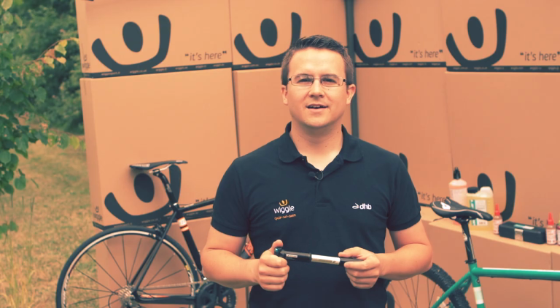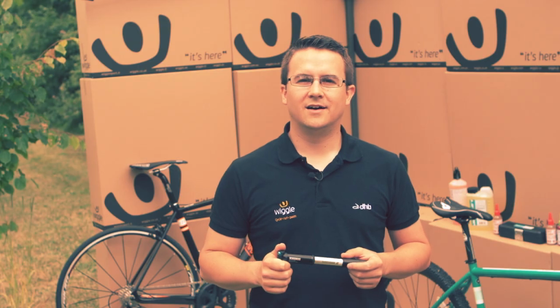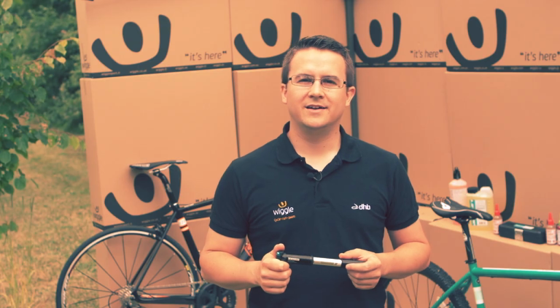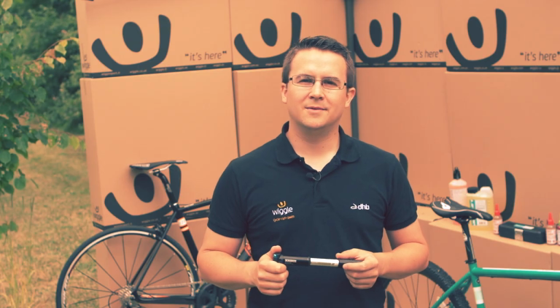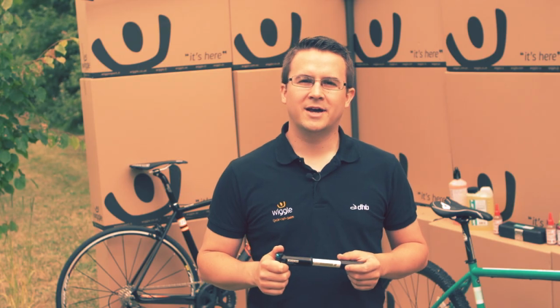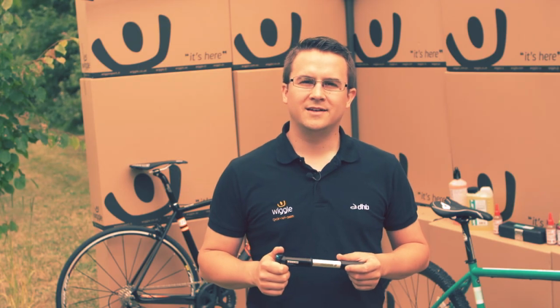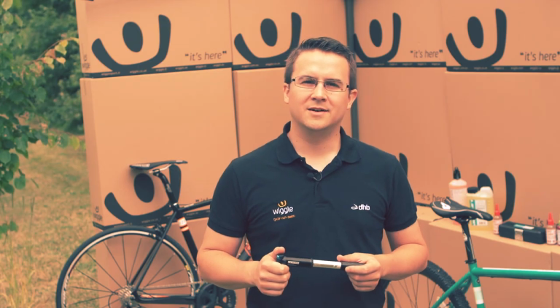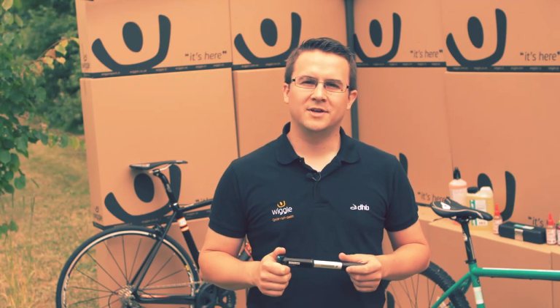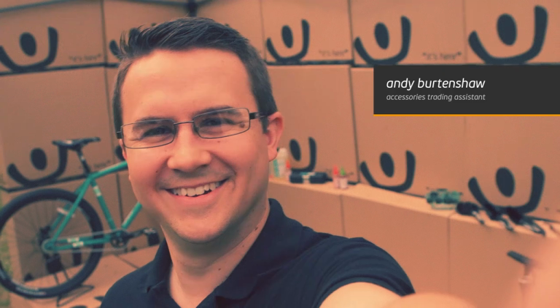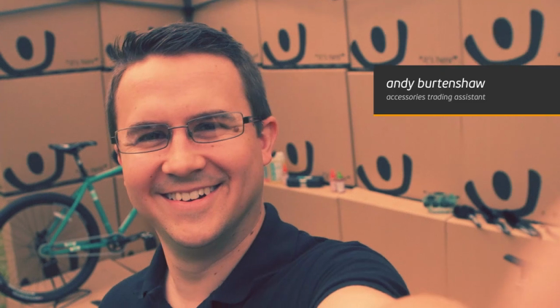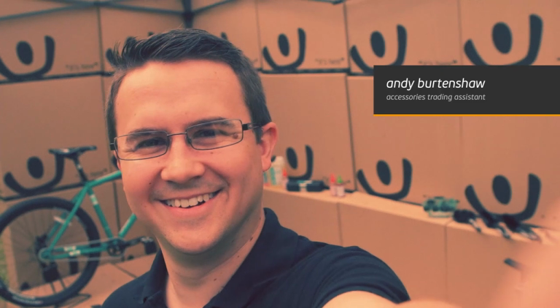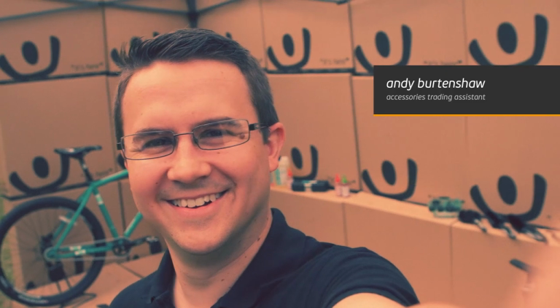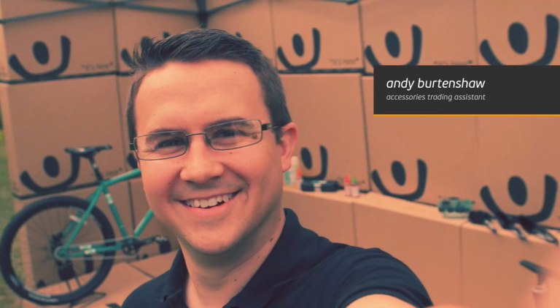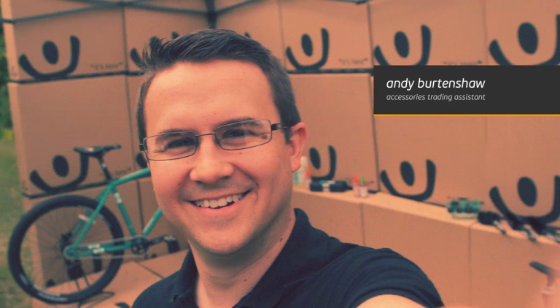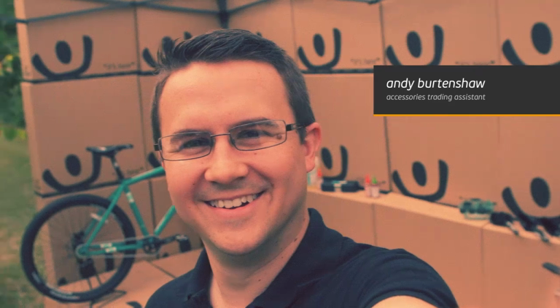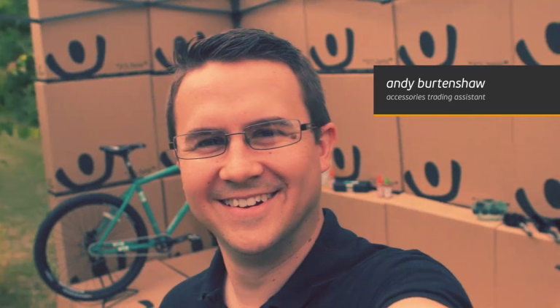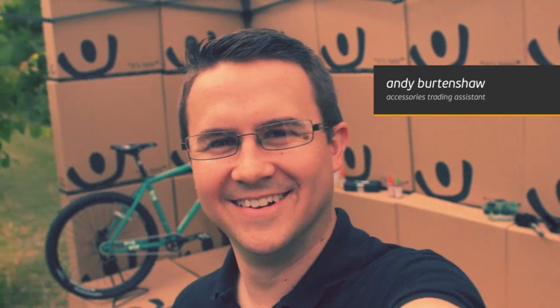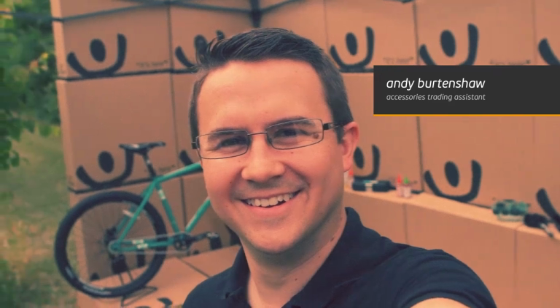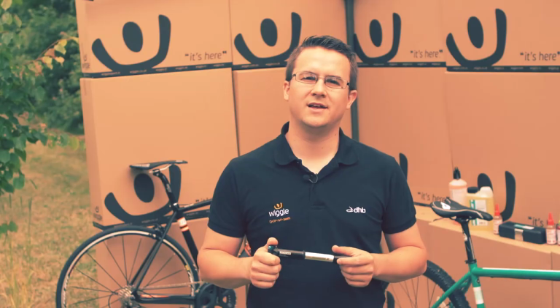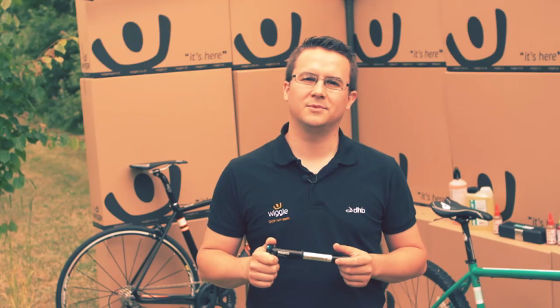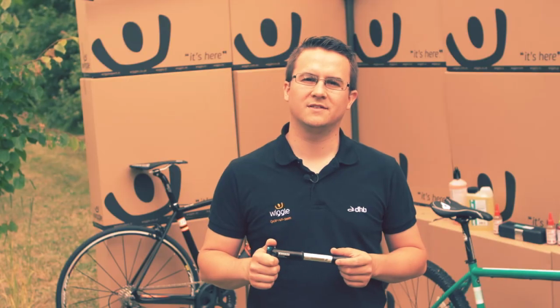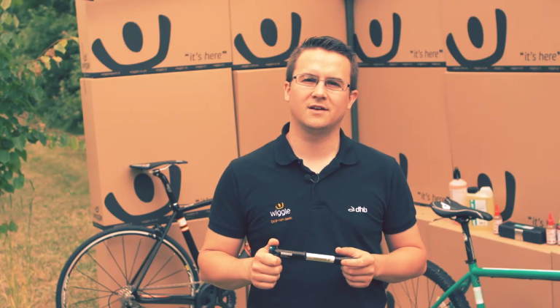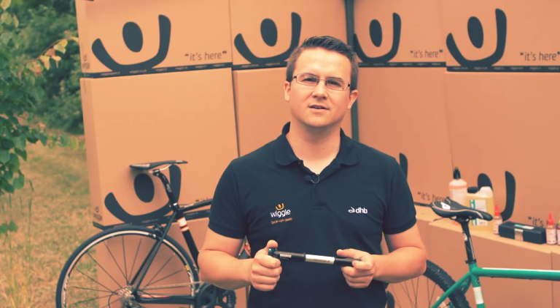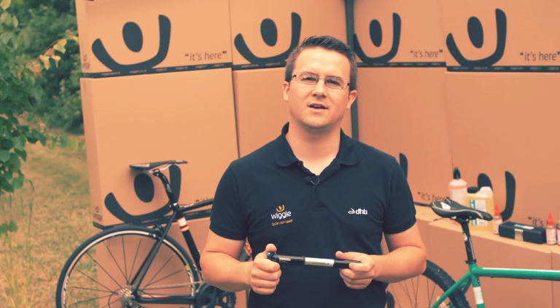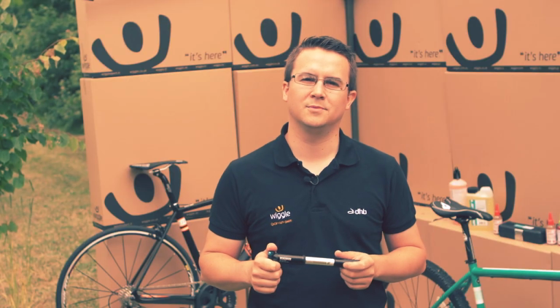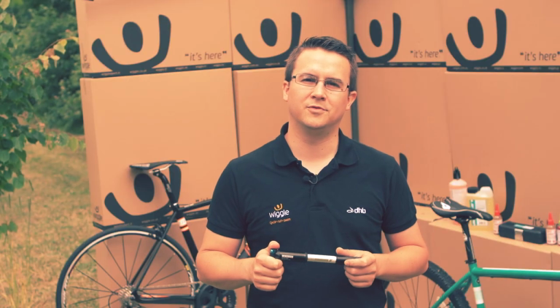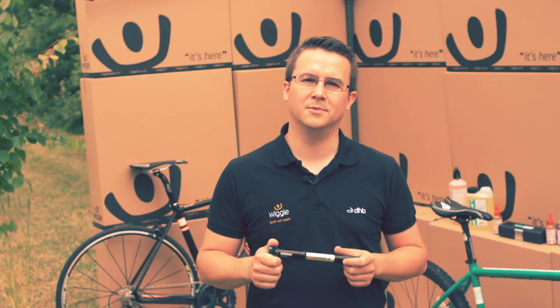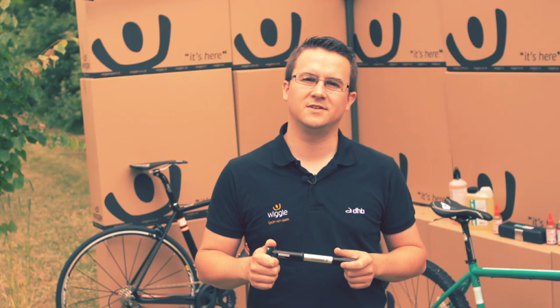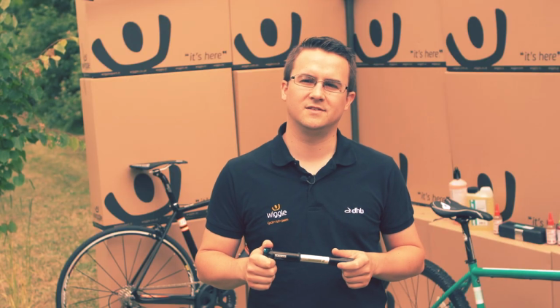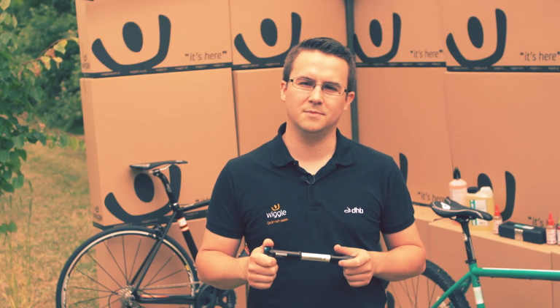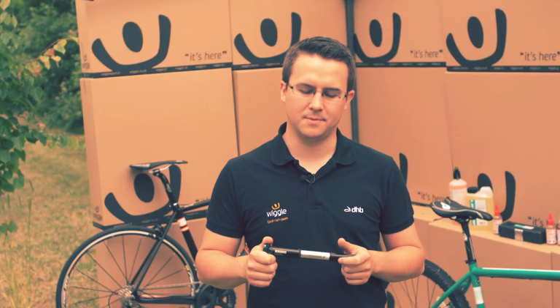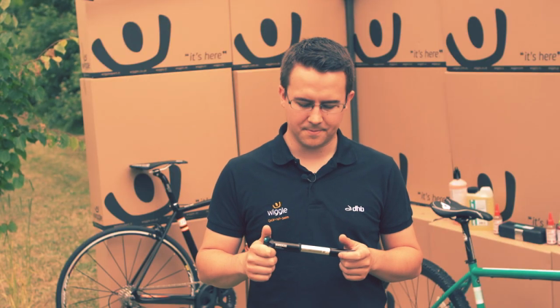Hi, I'm Andy and I'm the accessories trading assistant at Wiggle. Today I'm going to take a look at the Performance CNC mini pump.